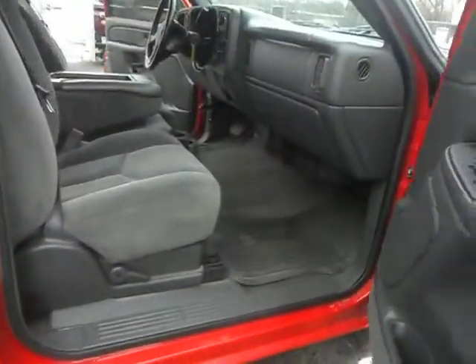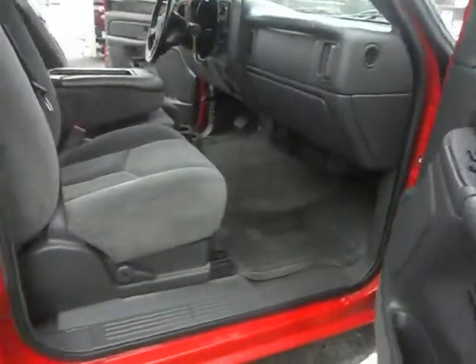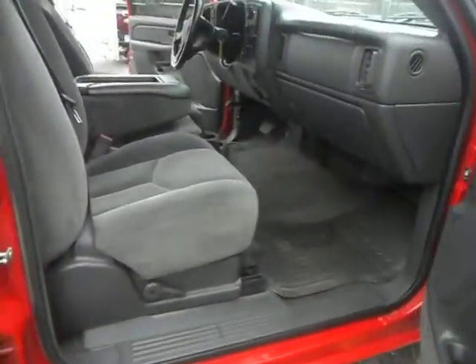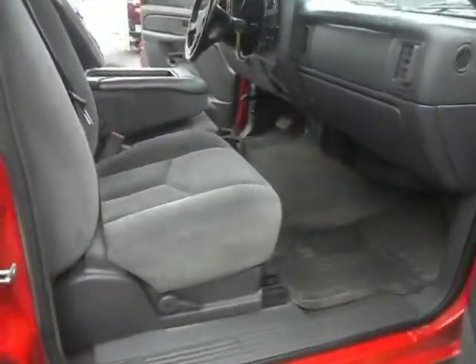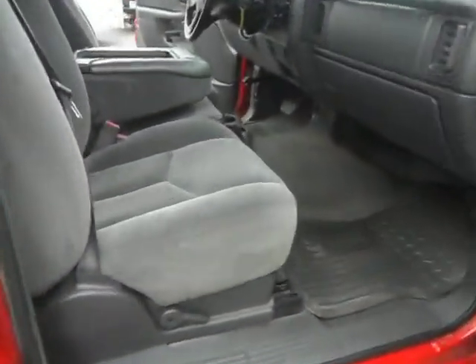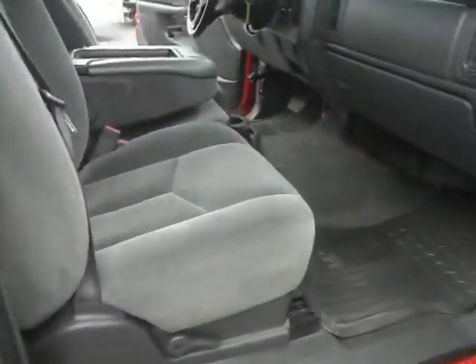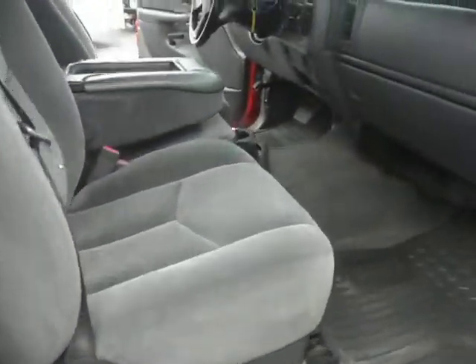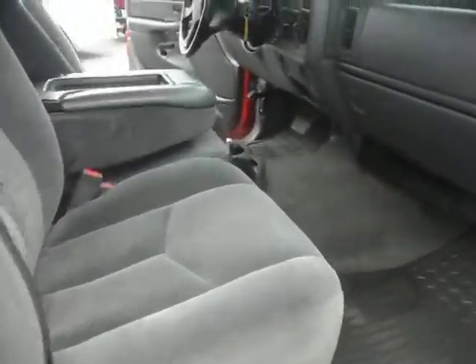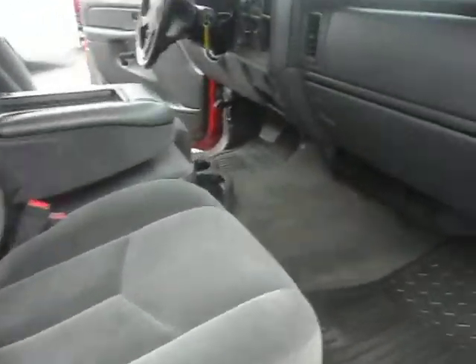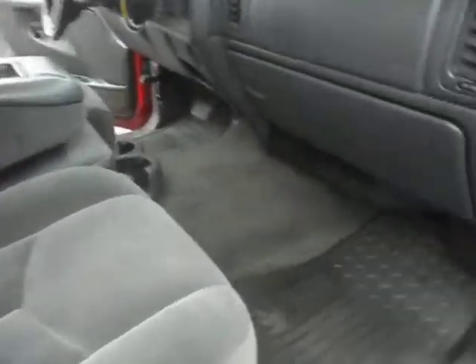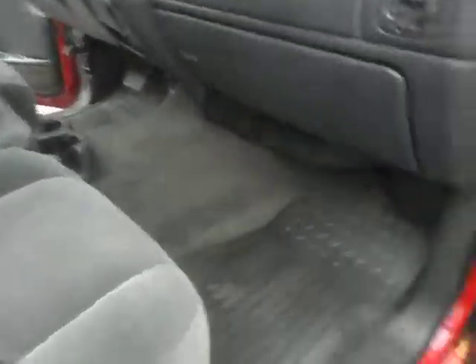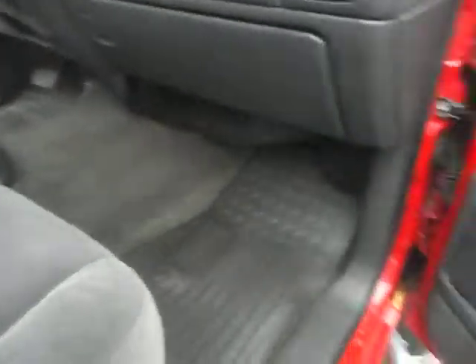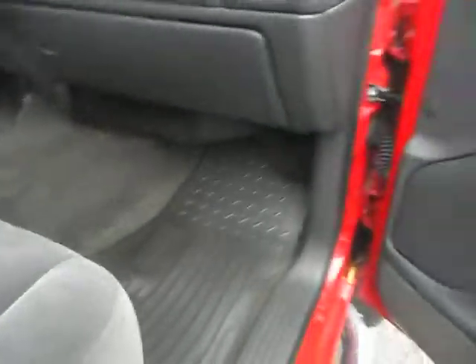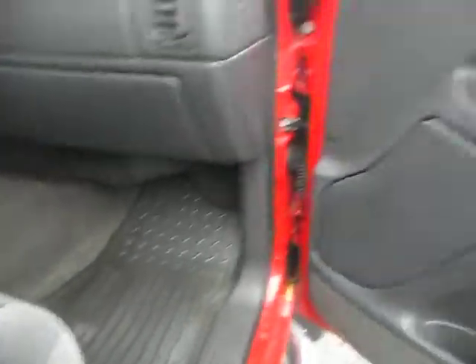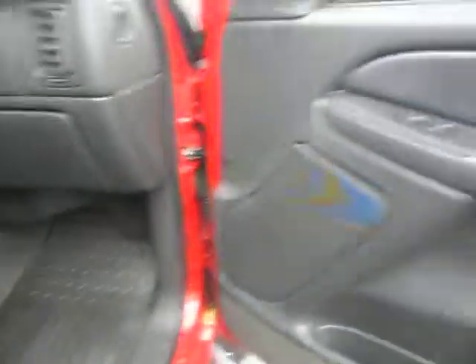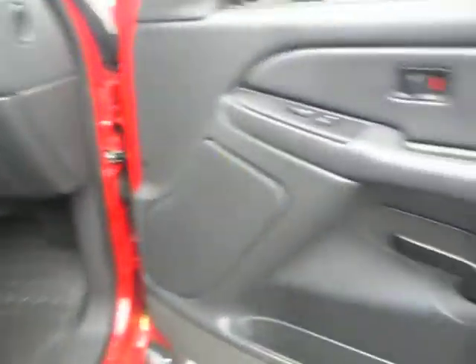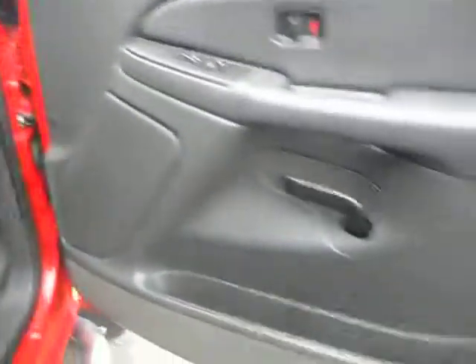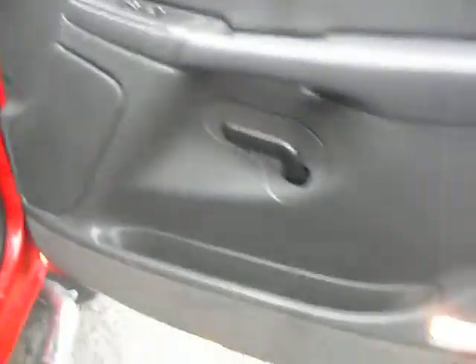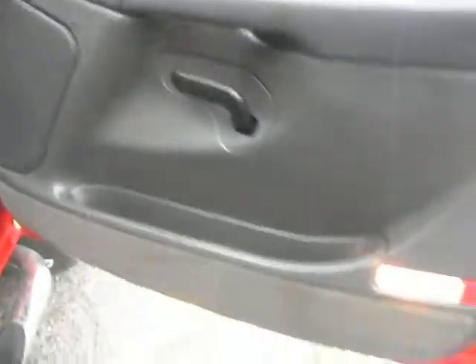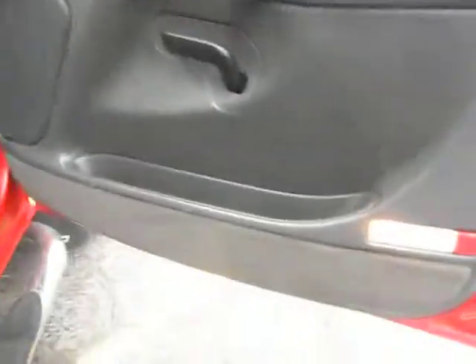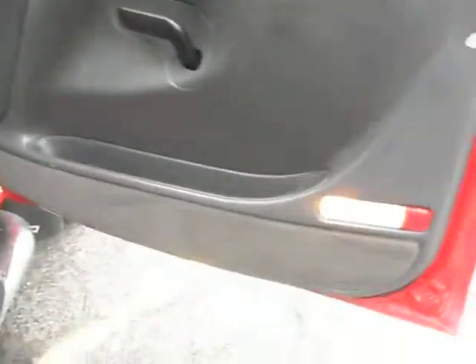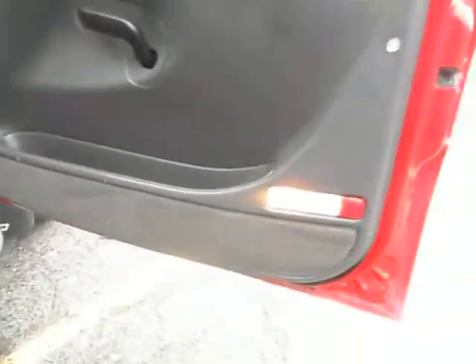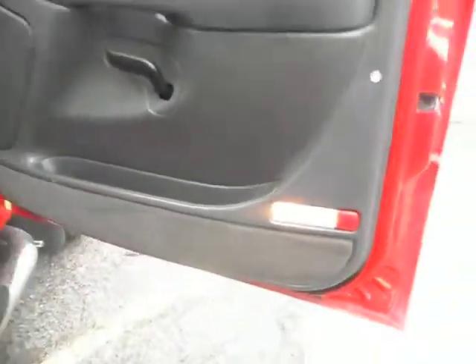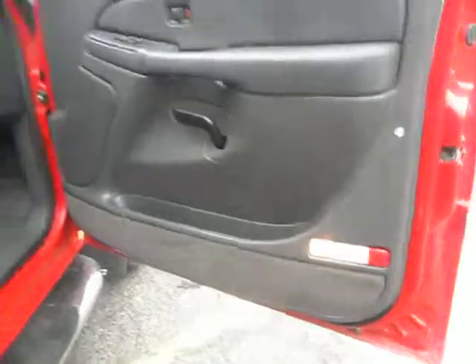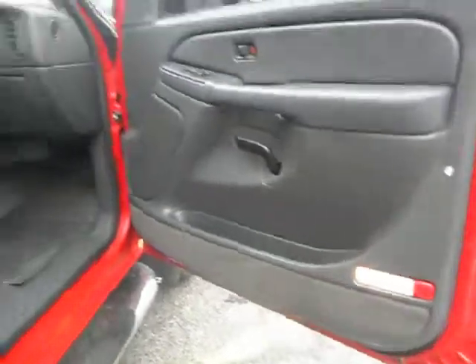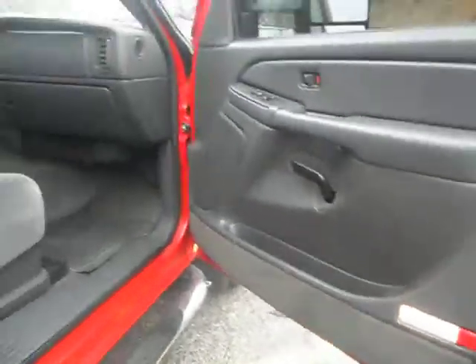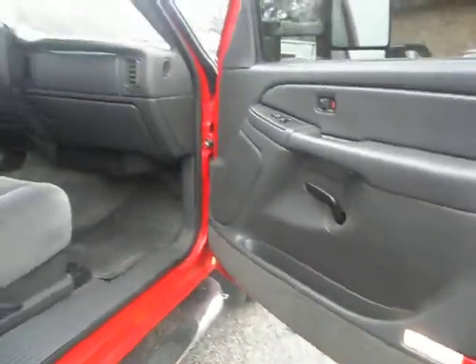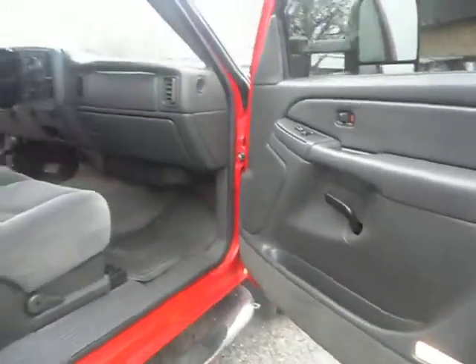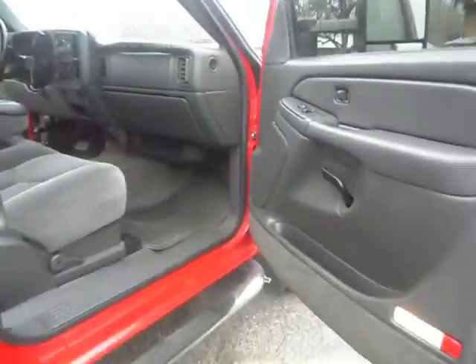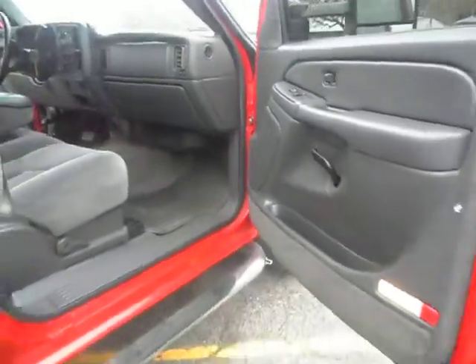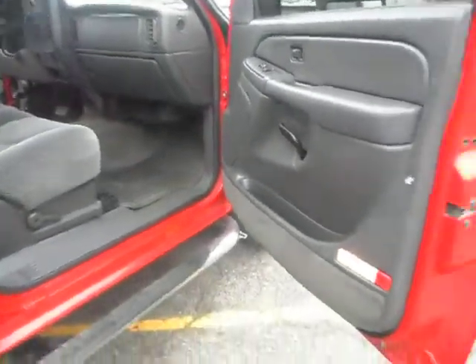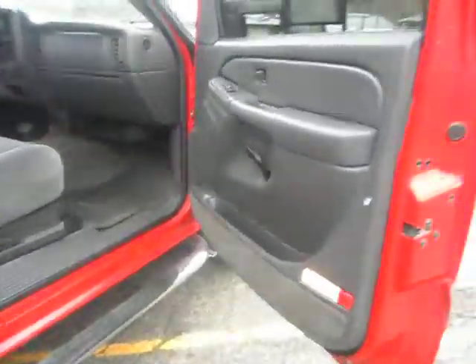The other side is just as nice. Factory floor mats. No rust on the jams. It's taking you on a spin.